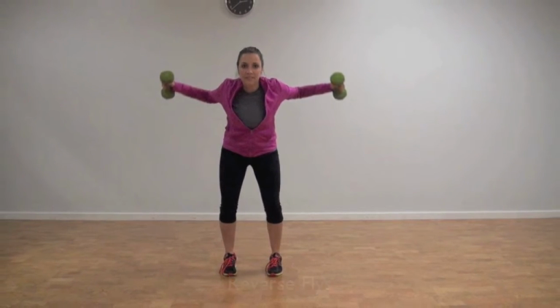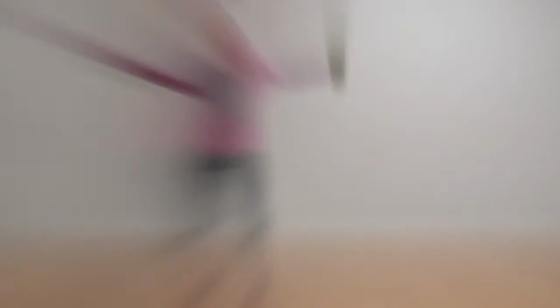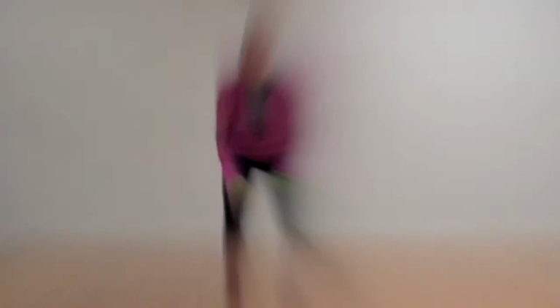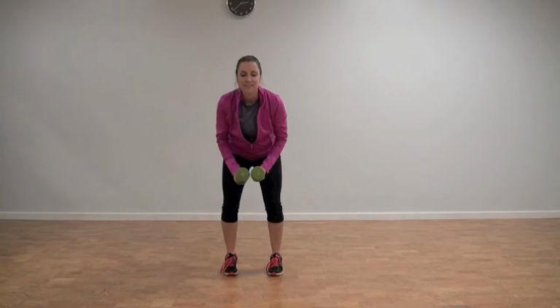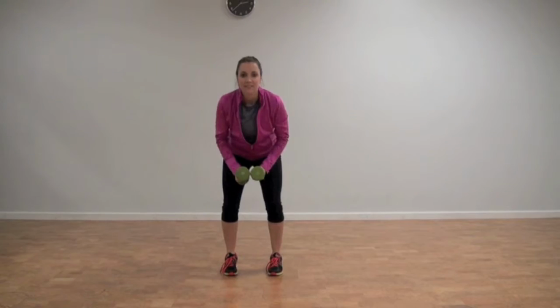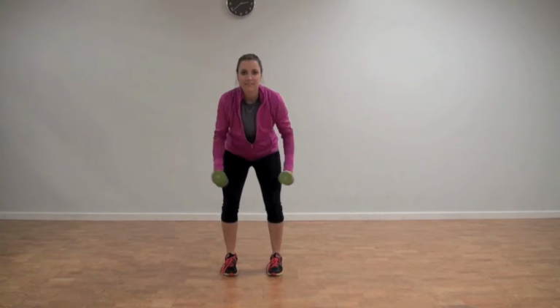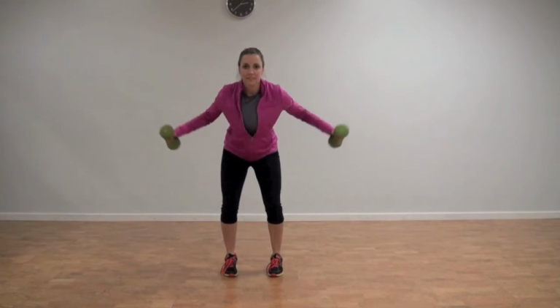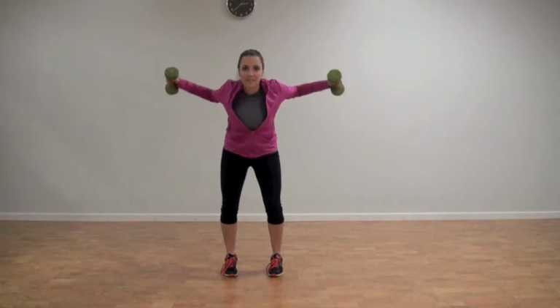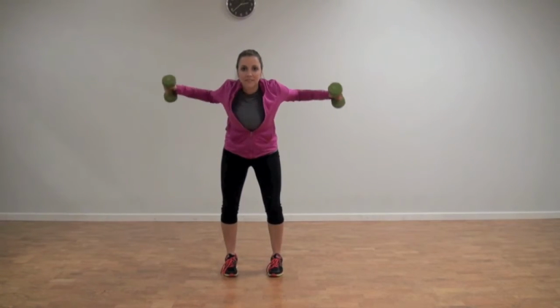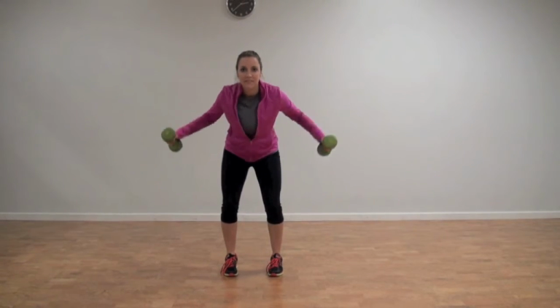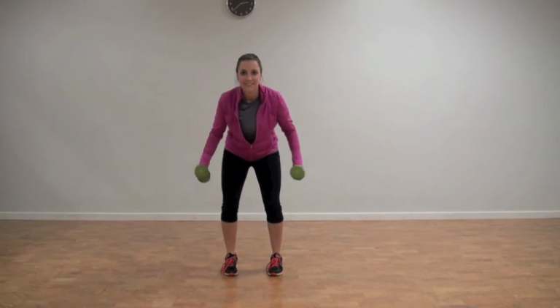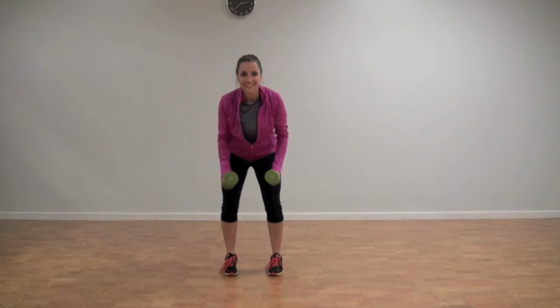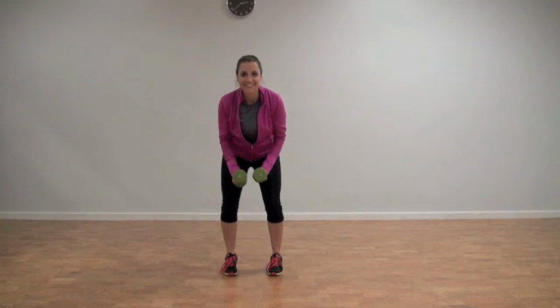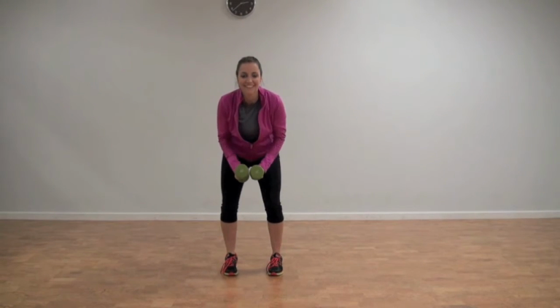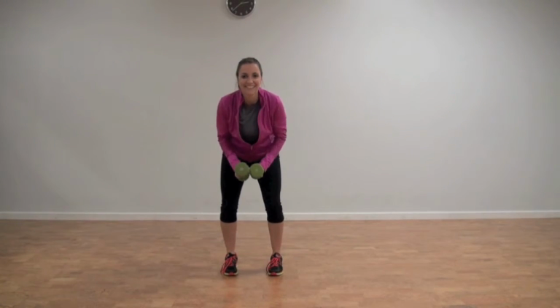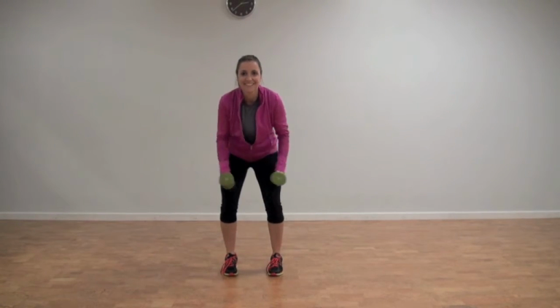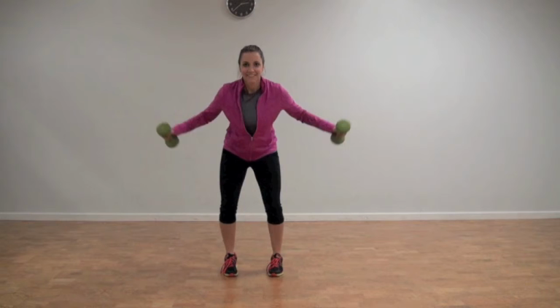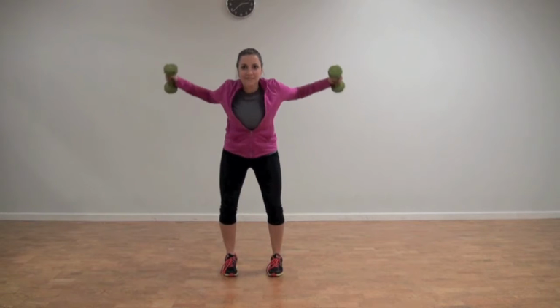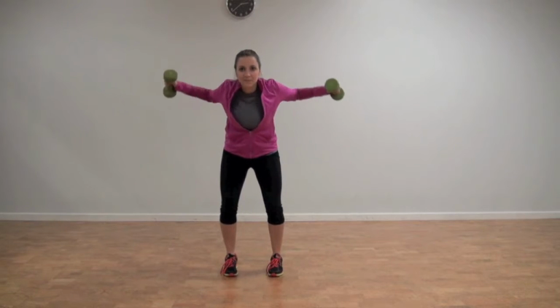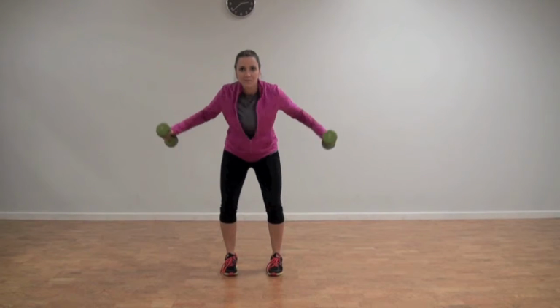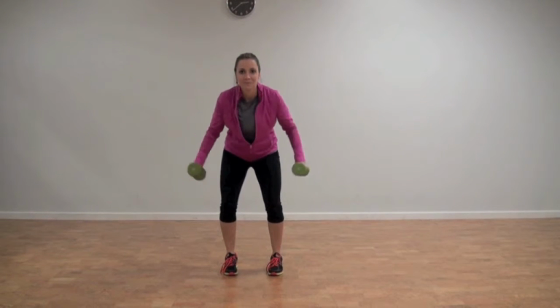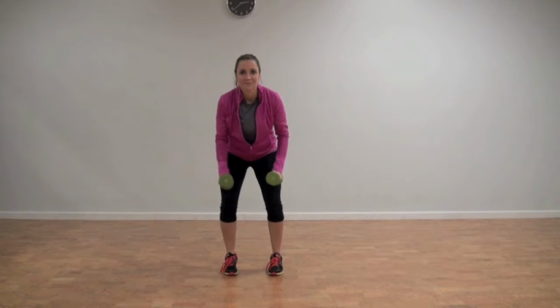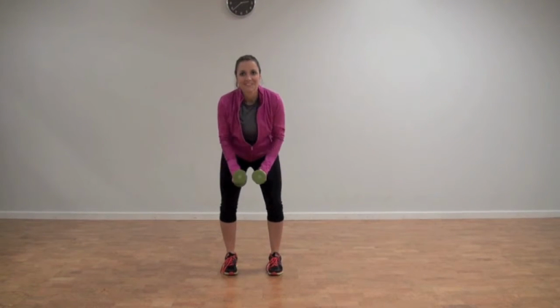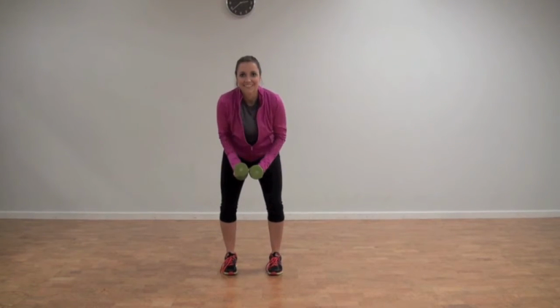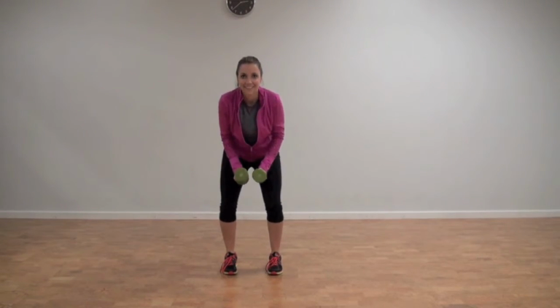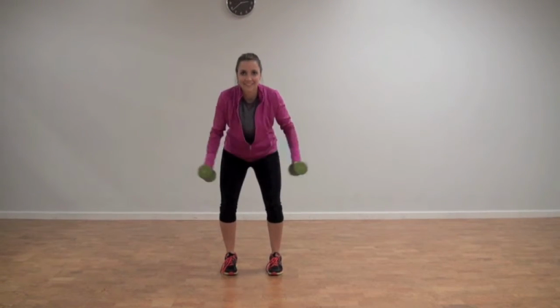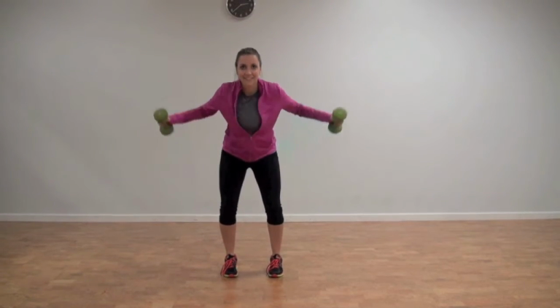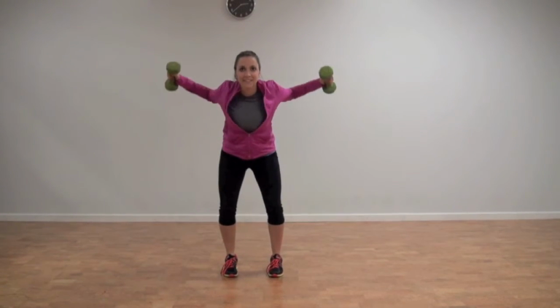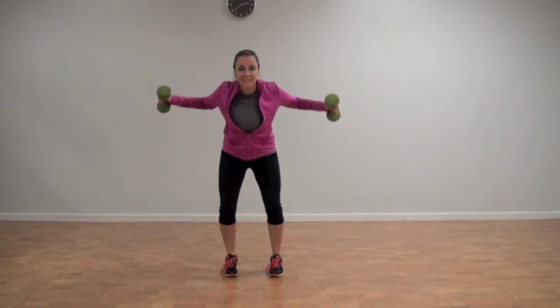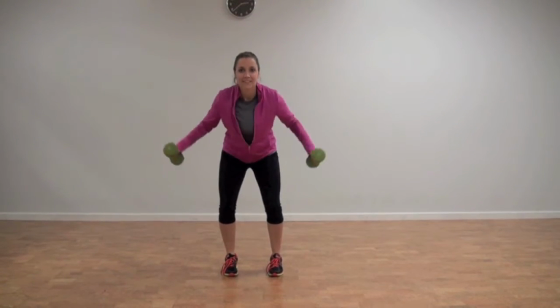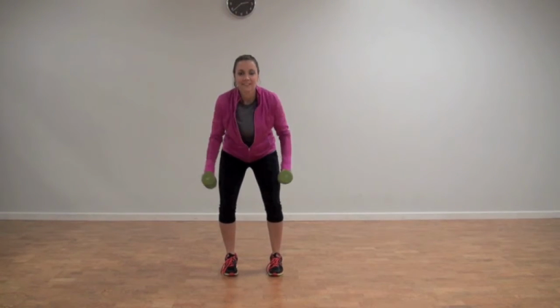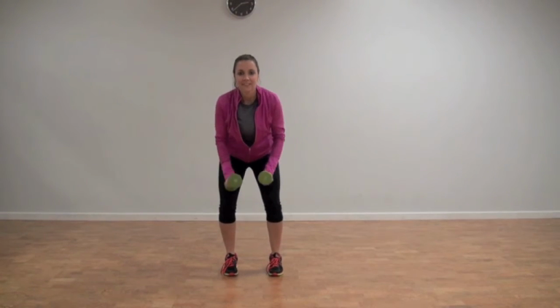Bend your knees and lean forward slightly, keeping your back flat. Bring your arms to the side, squeezing your shoulder blades together. Do 12 reps.